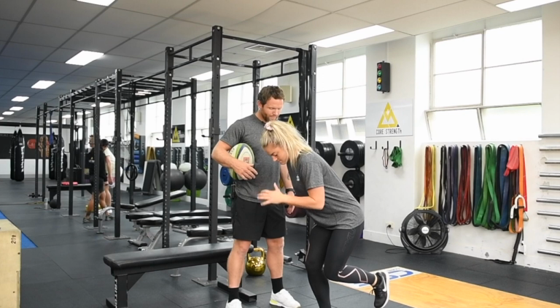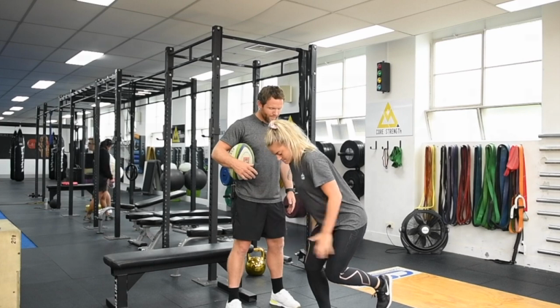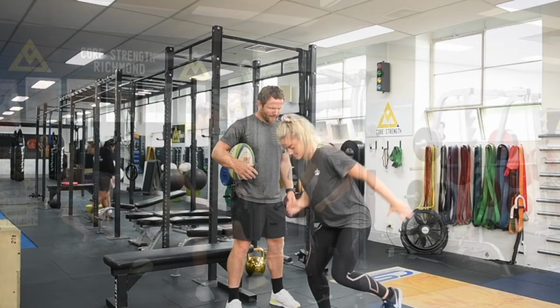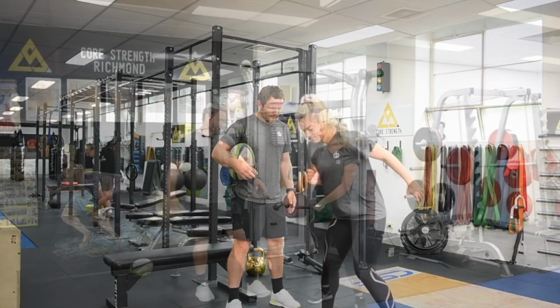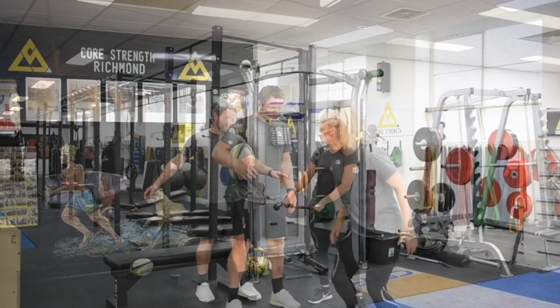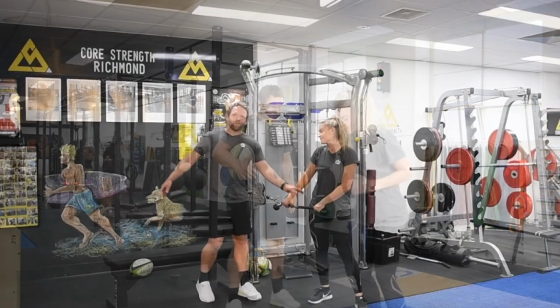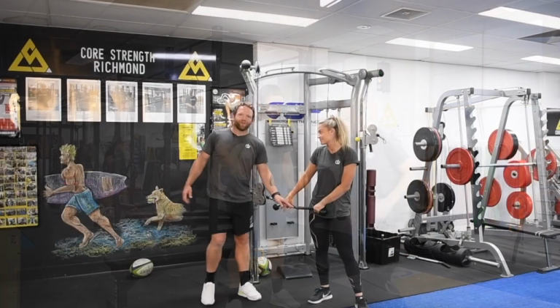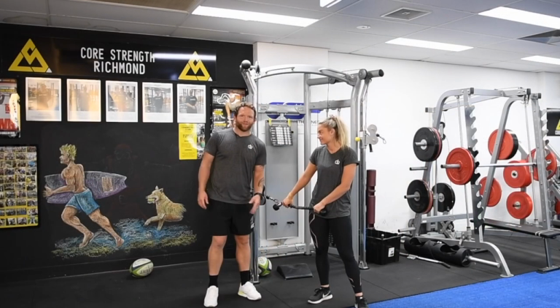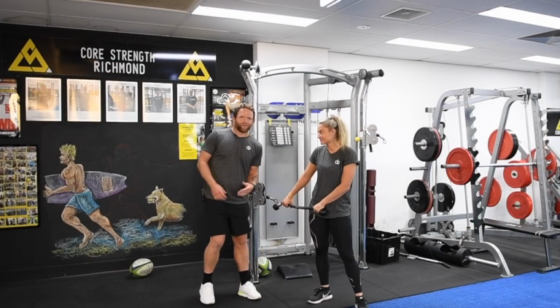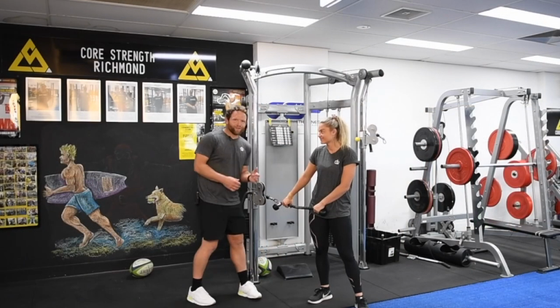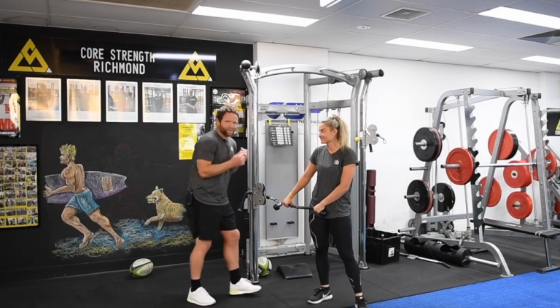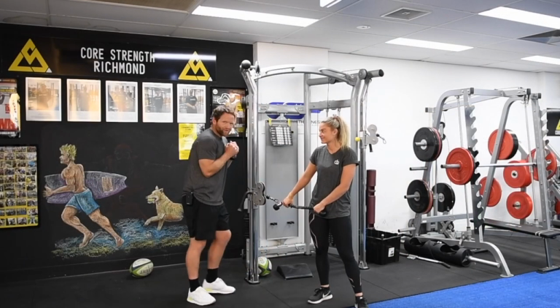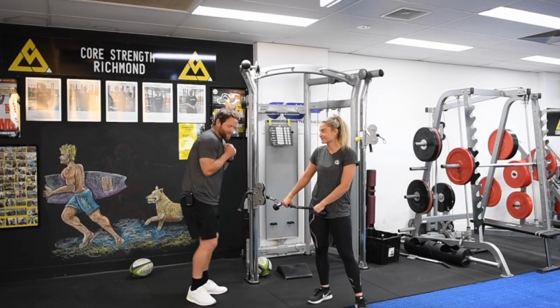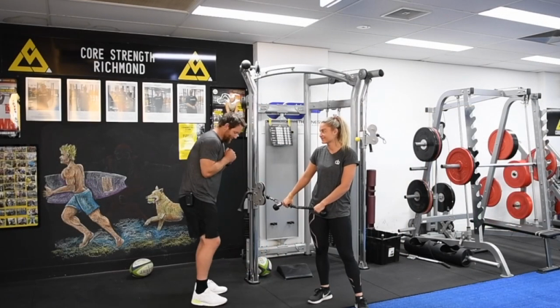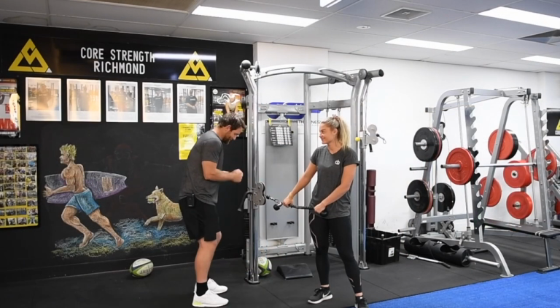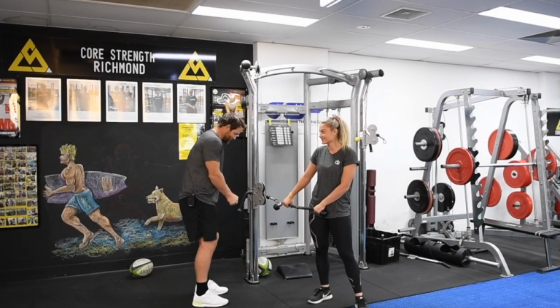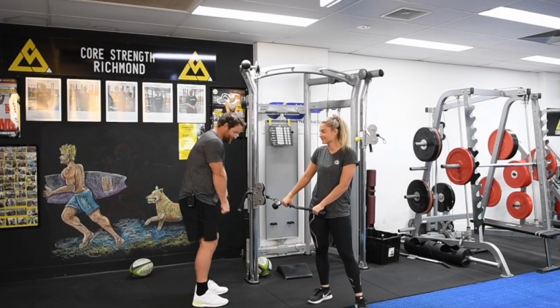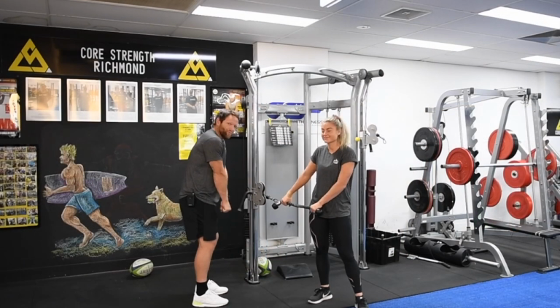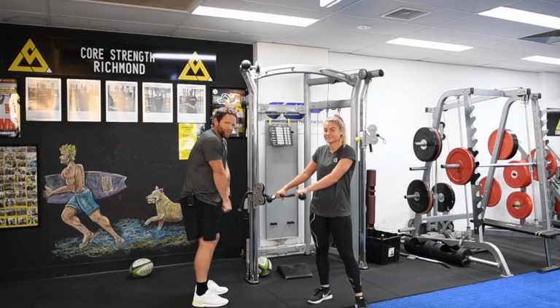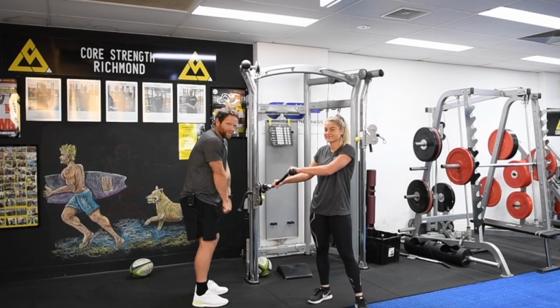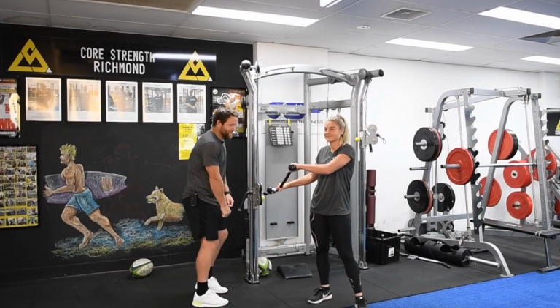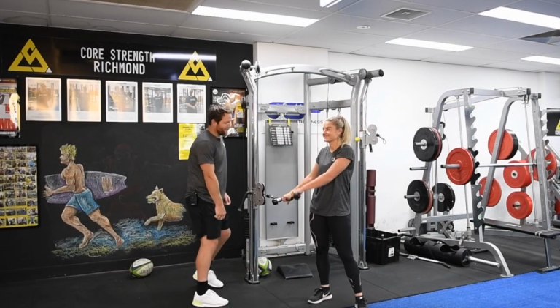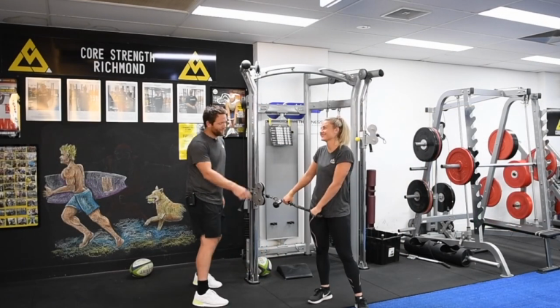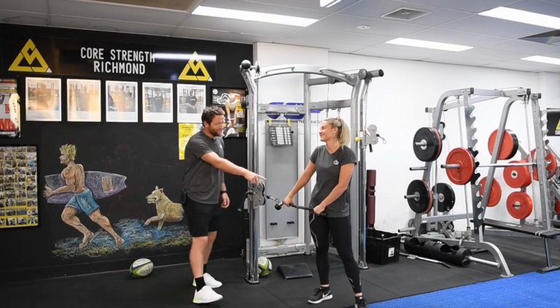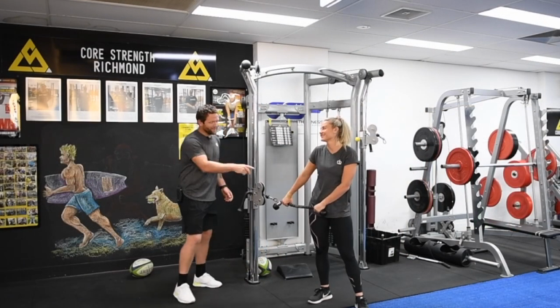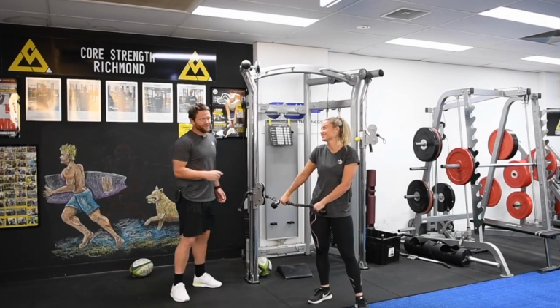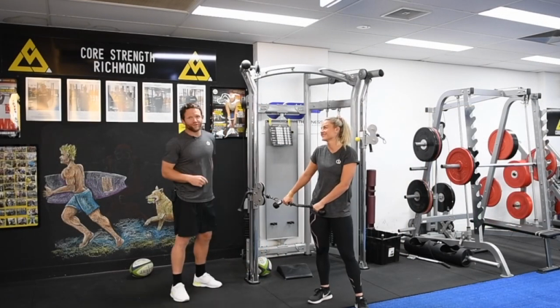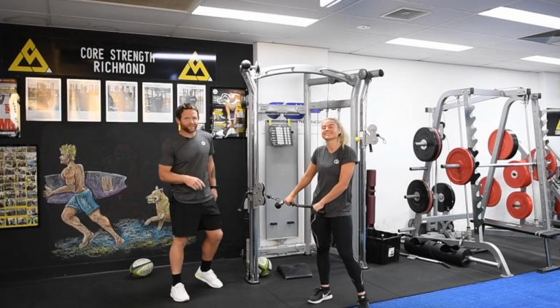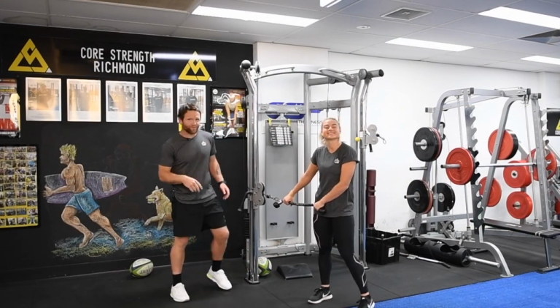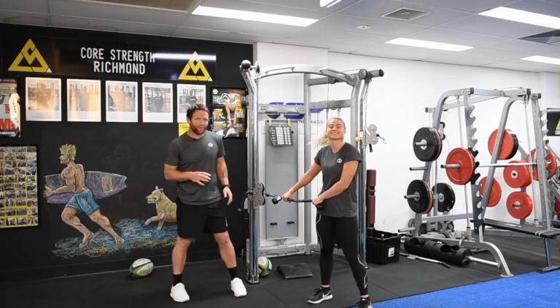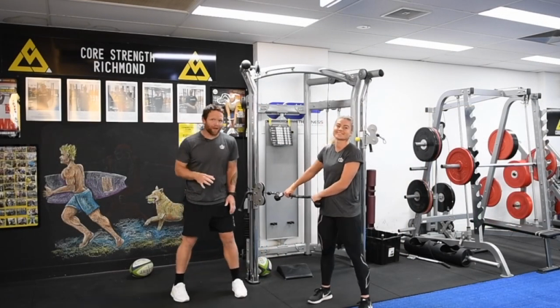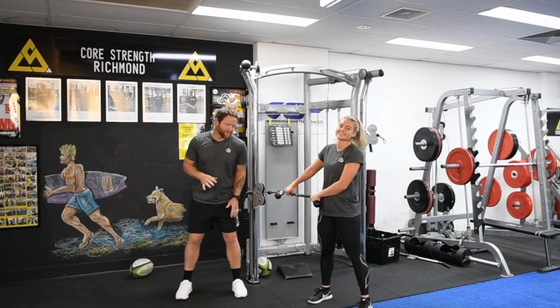You know that rope you usually use for your tricep extensions? We can actually use this for passing.